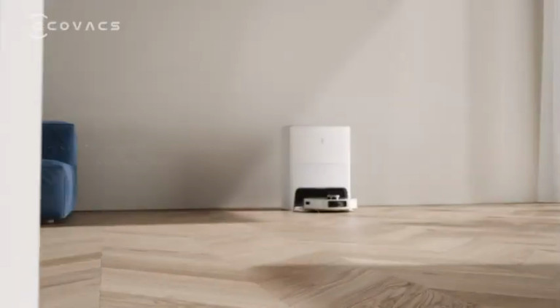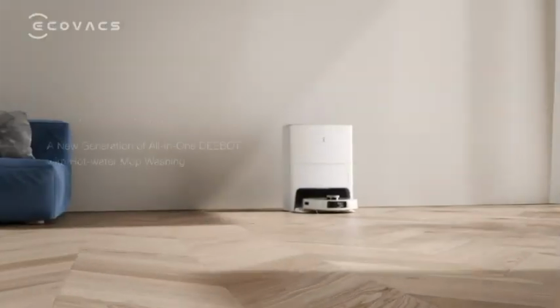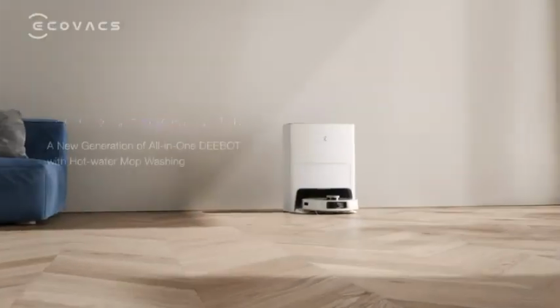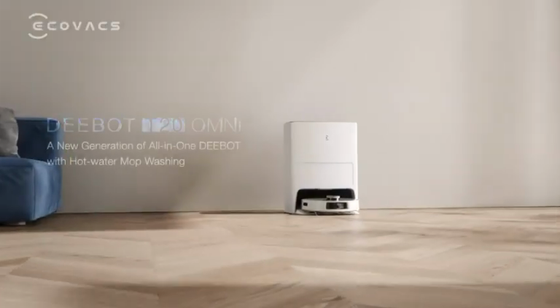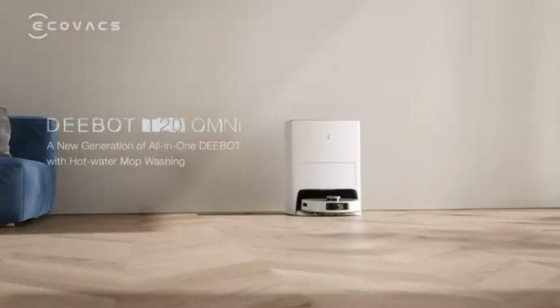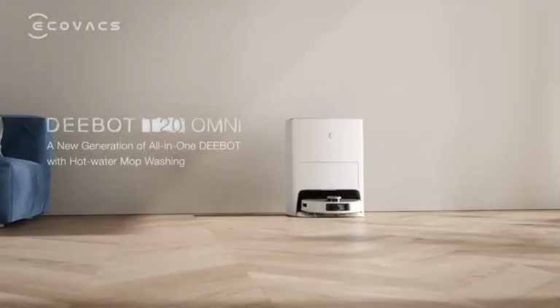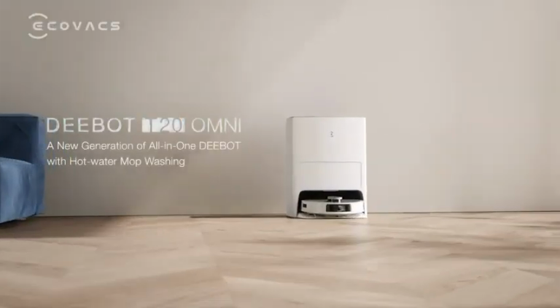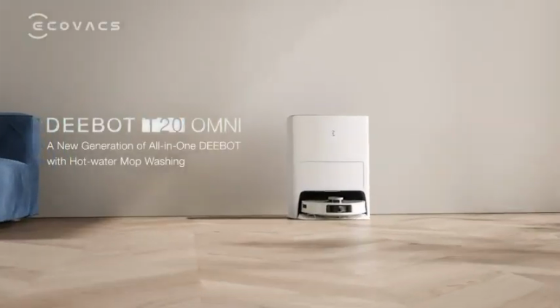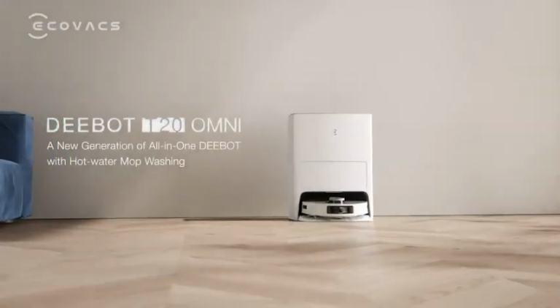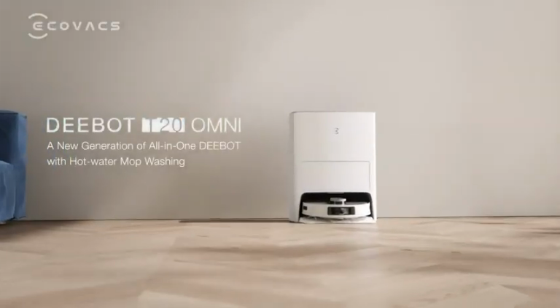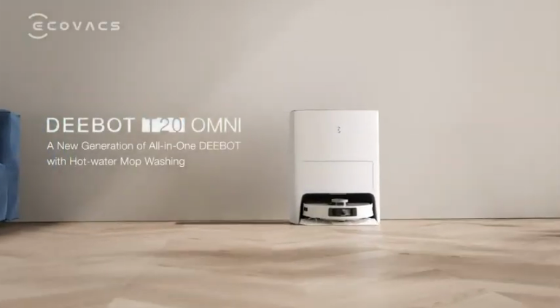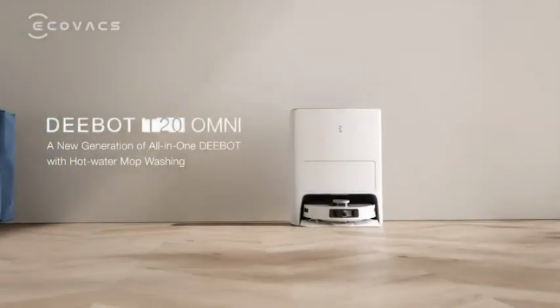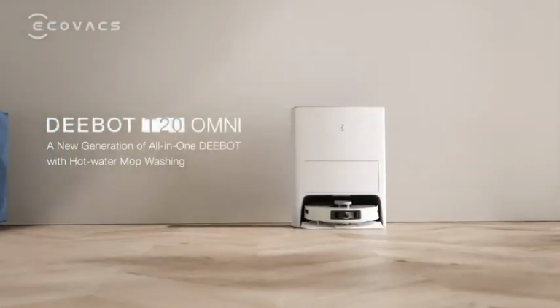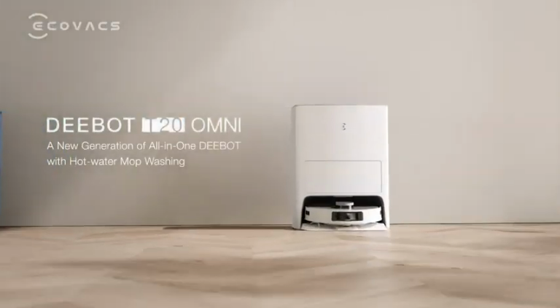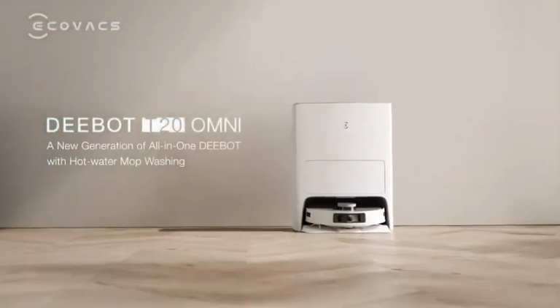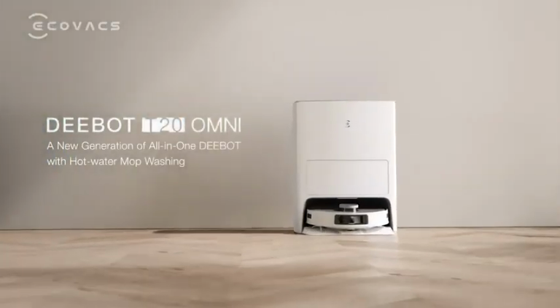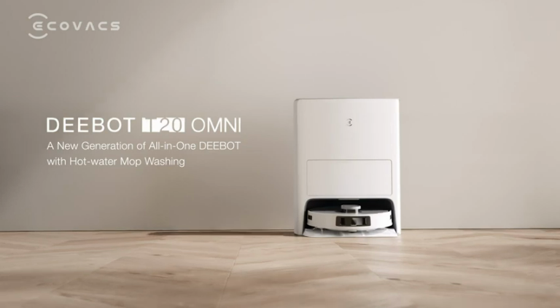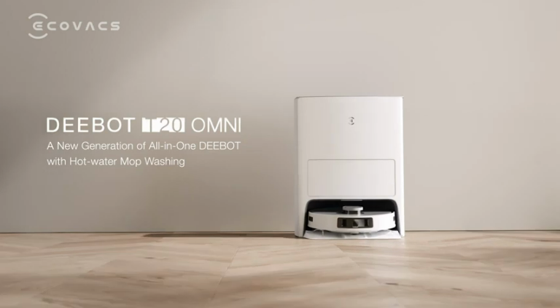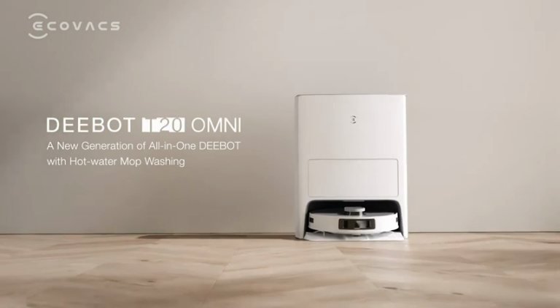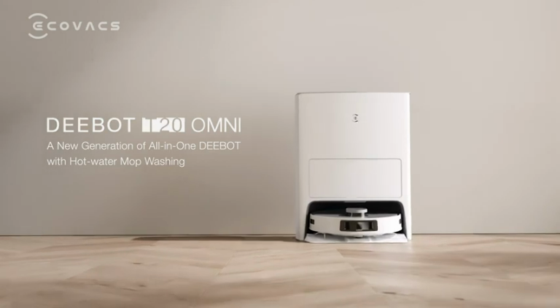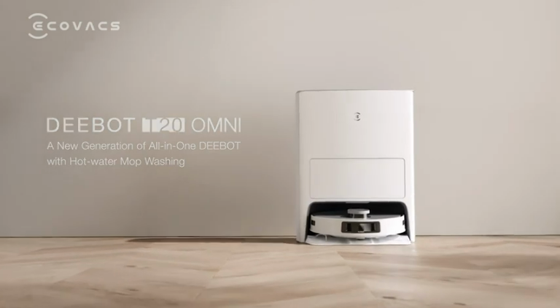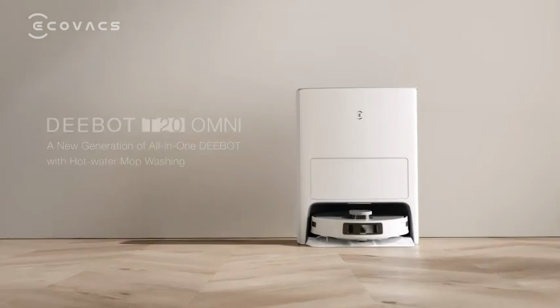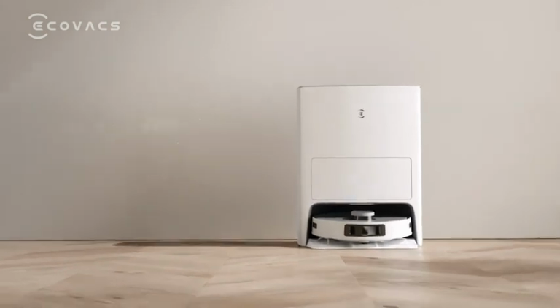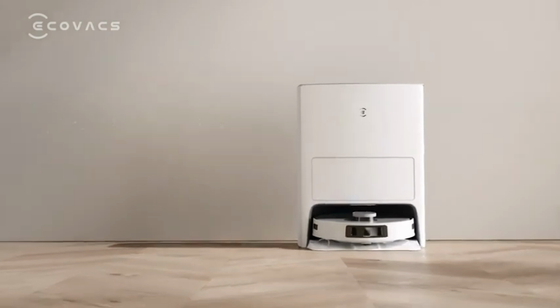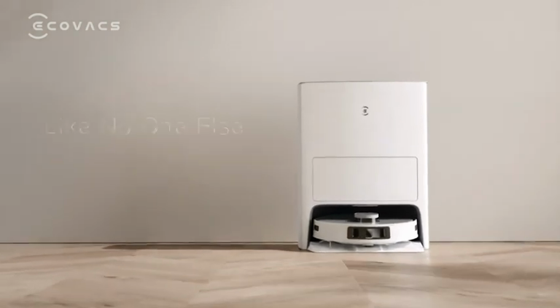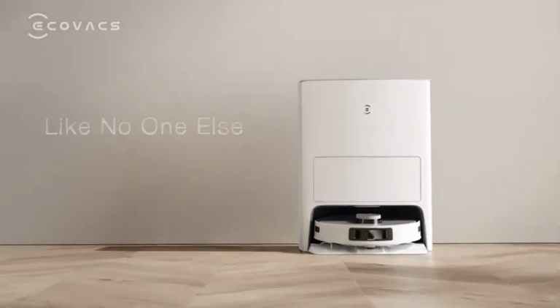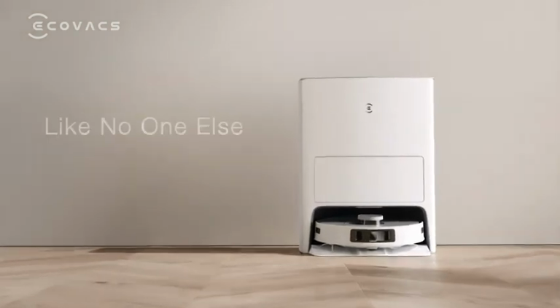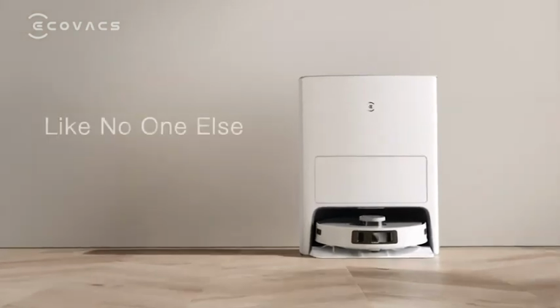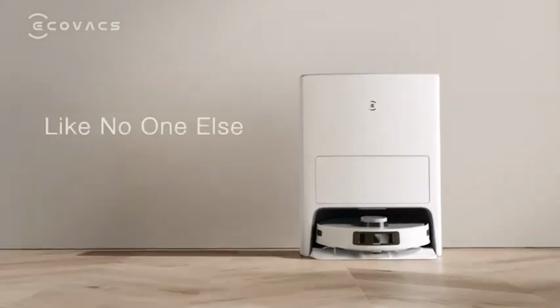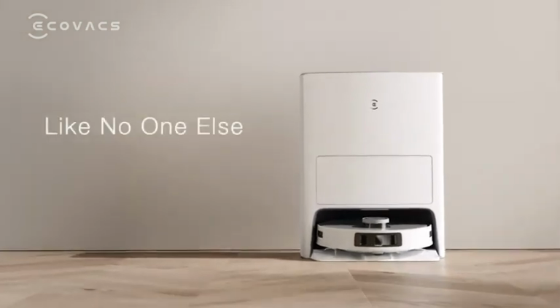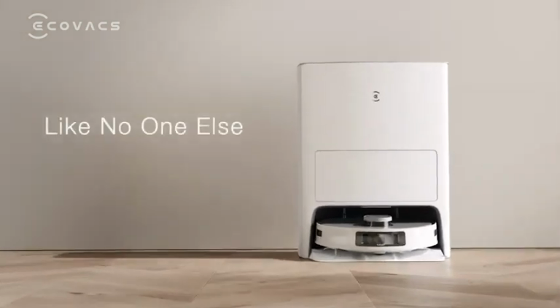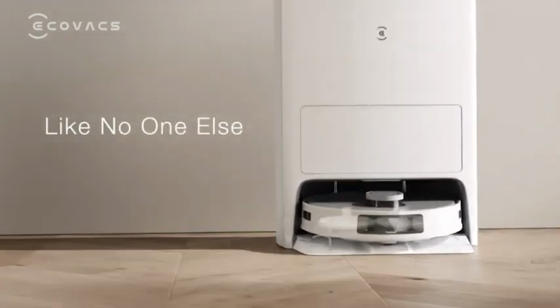DEEBOT T20 Omni from Ecovacs, like no one else.